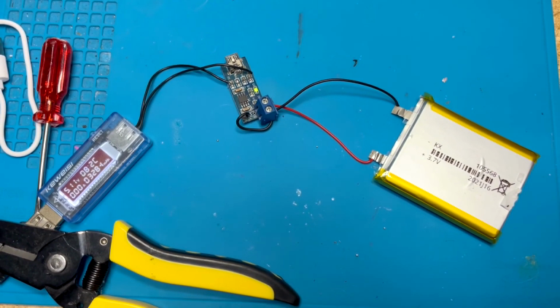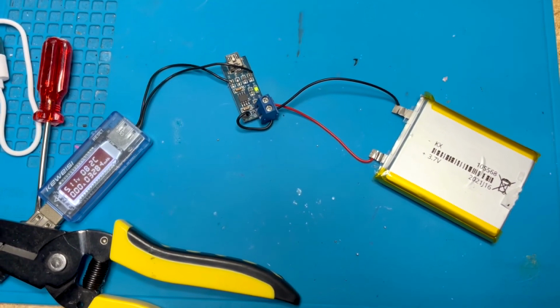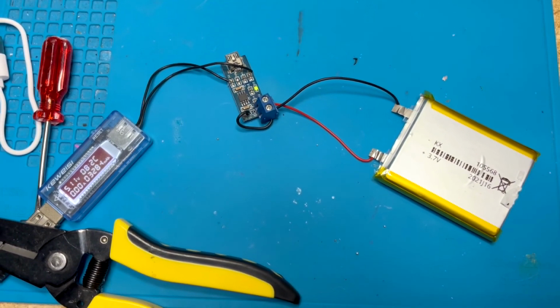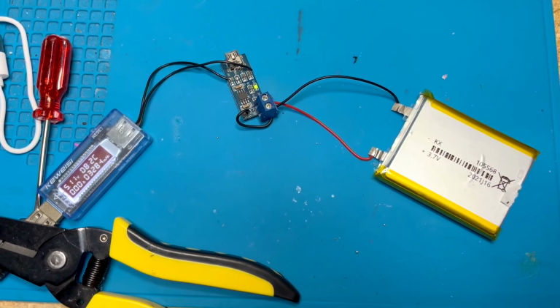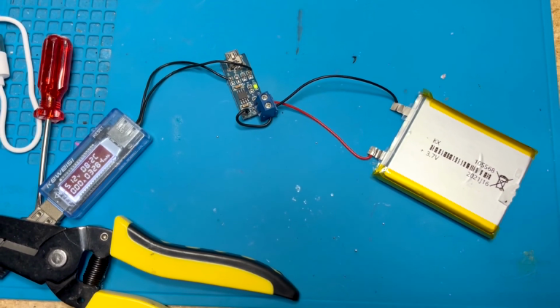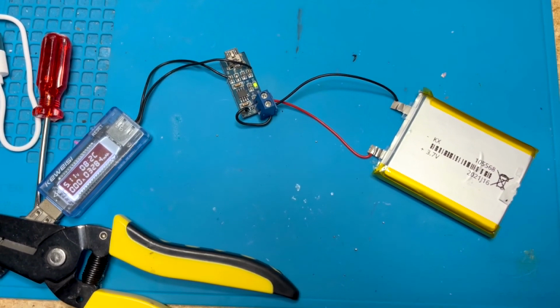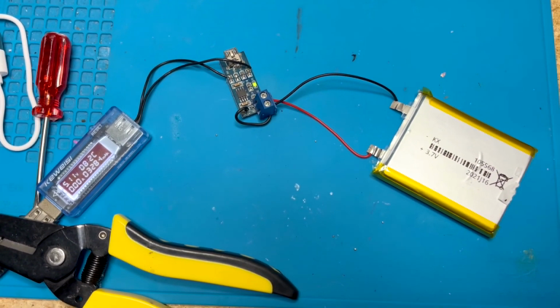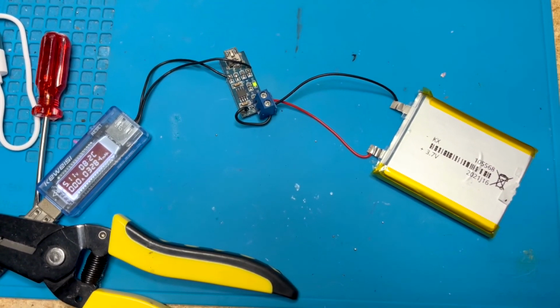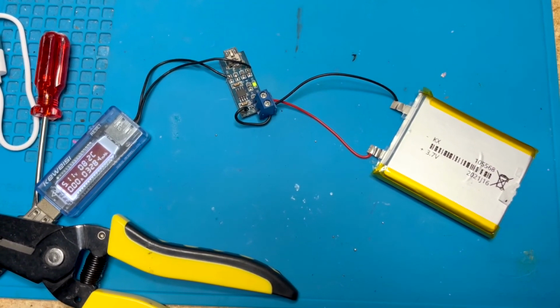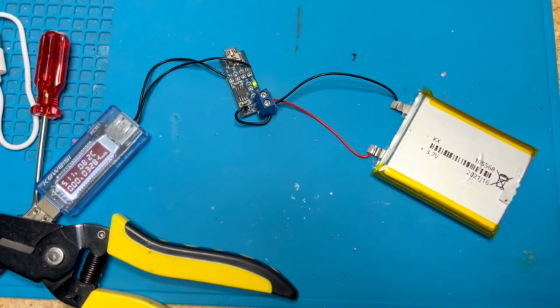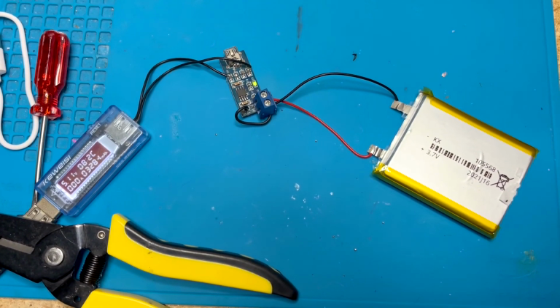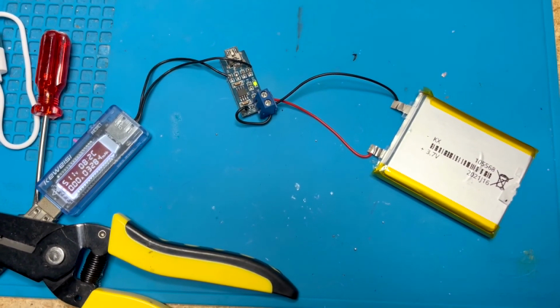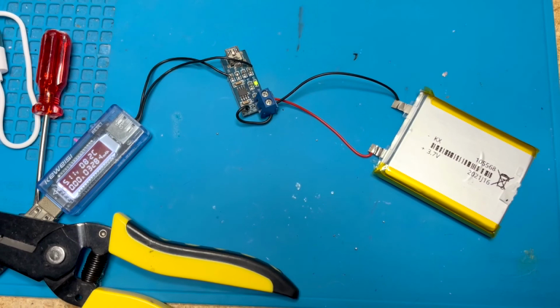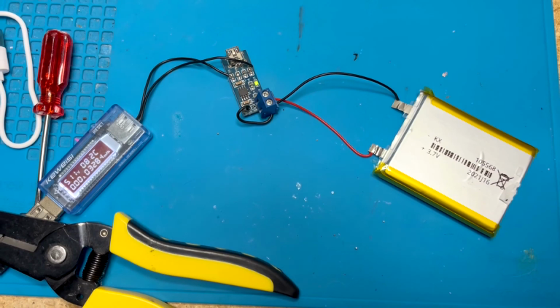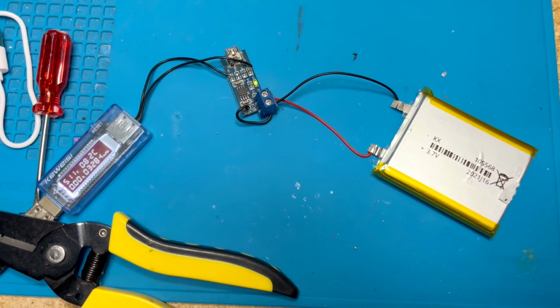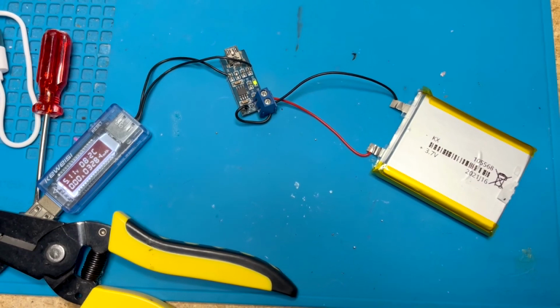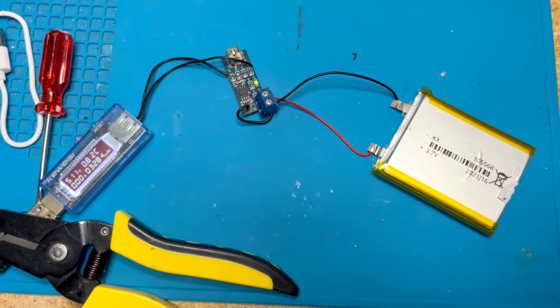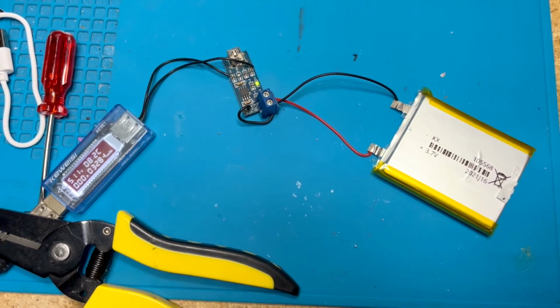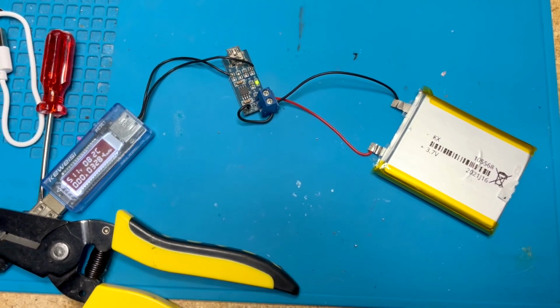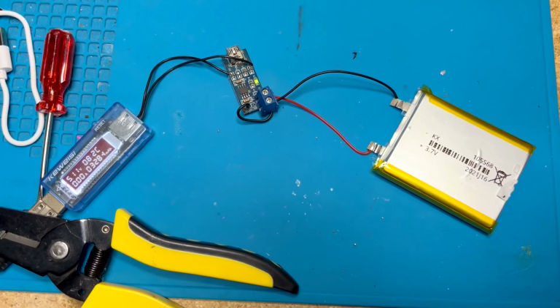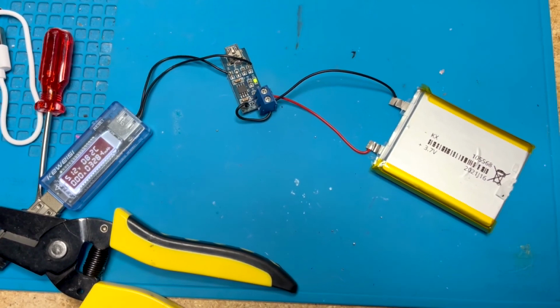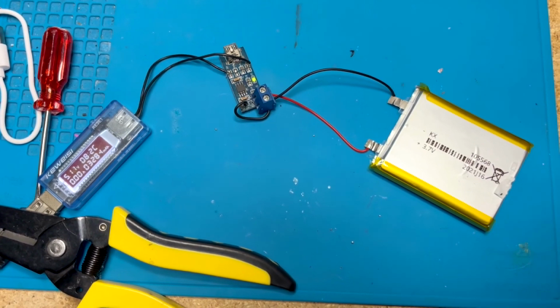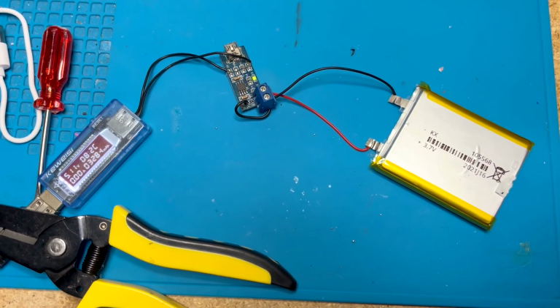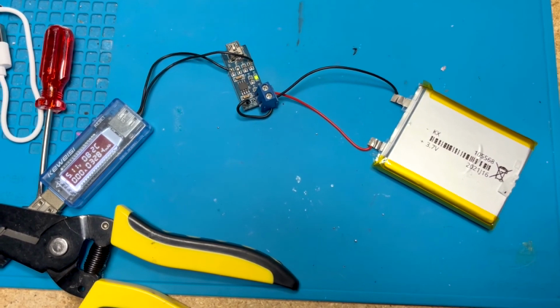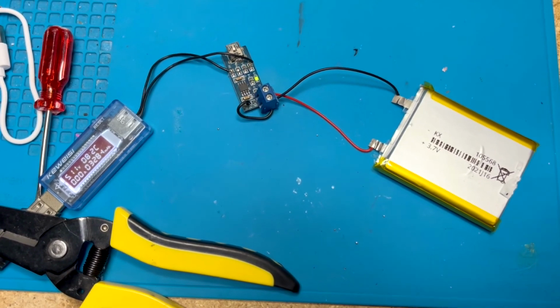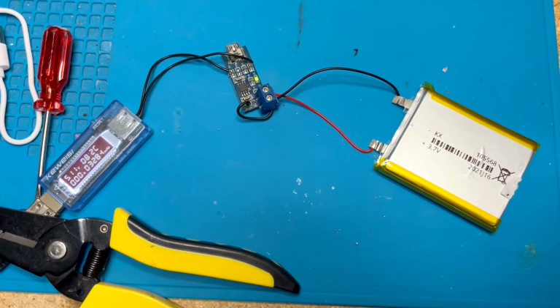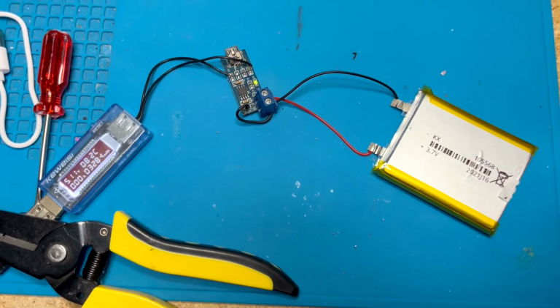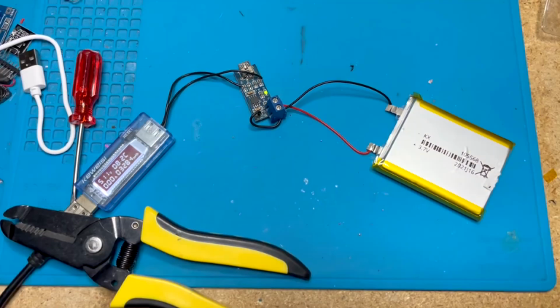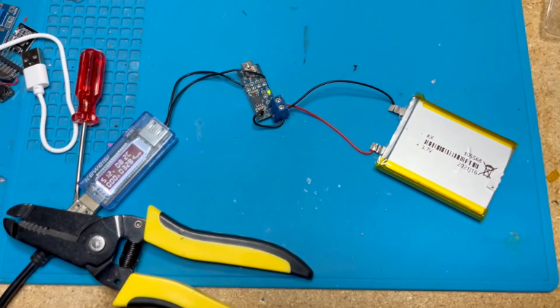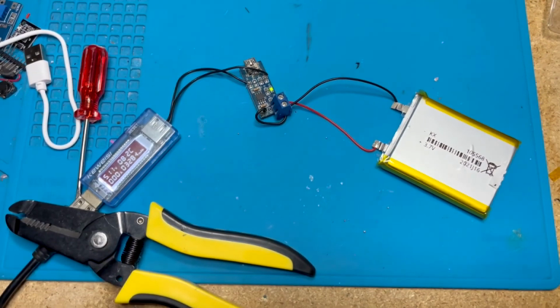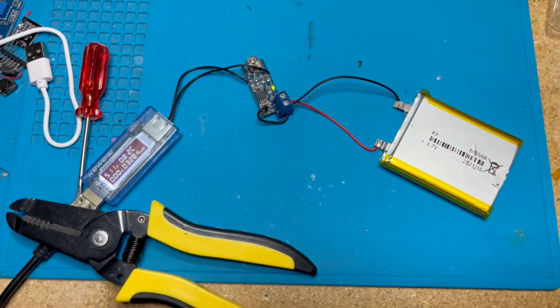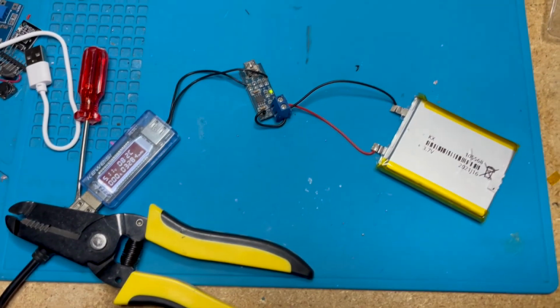If you like this video, check out my next video where I will do the same test on a similar power bank from Amazon.